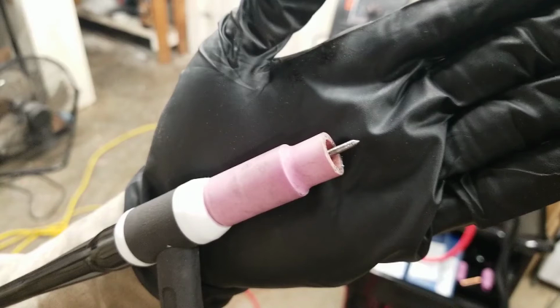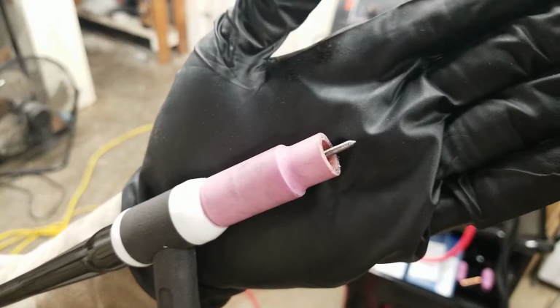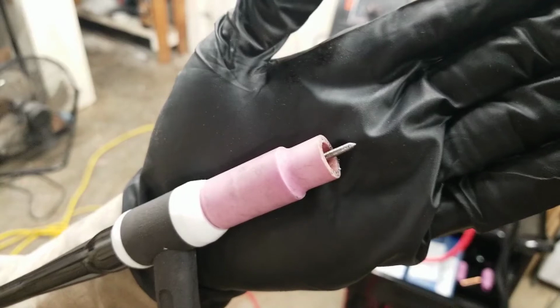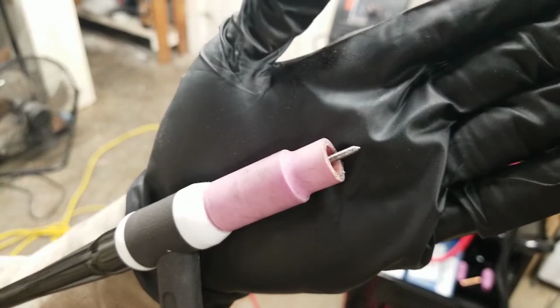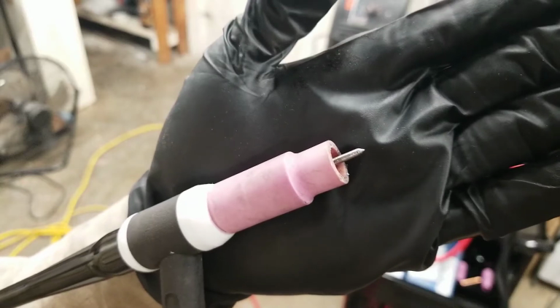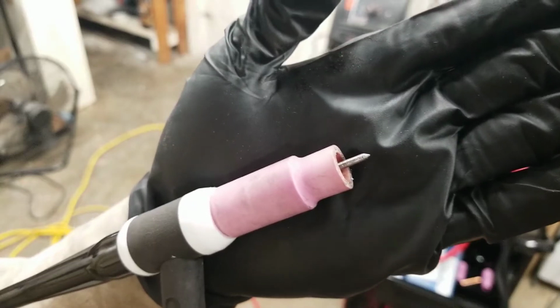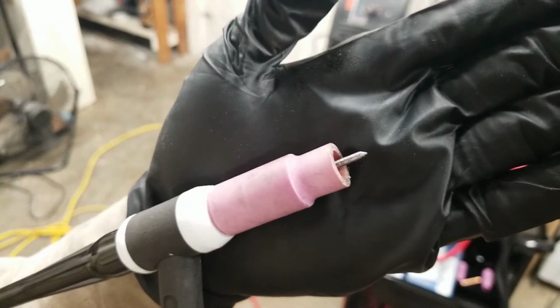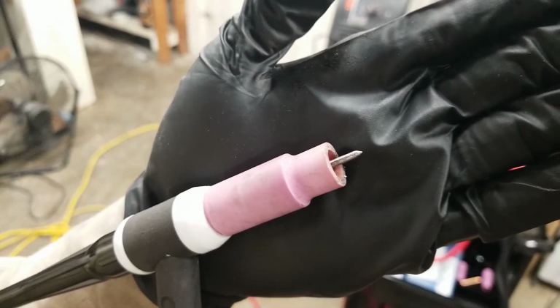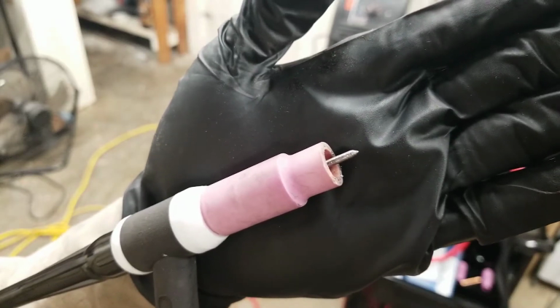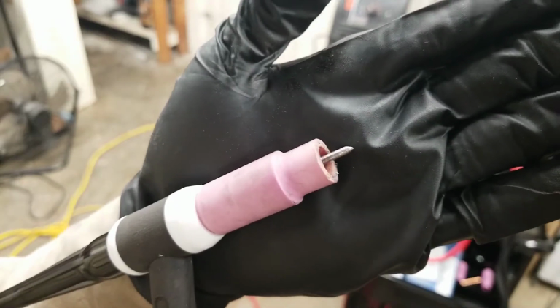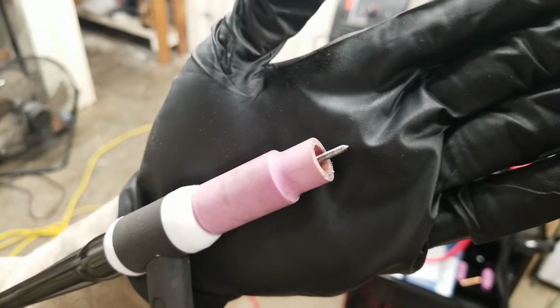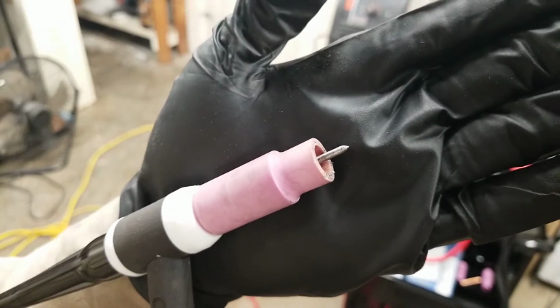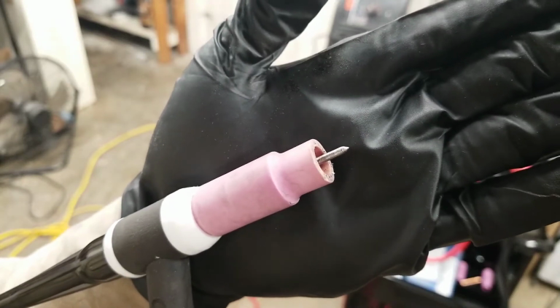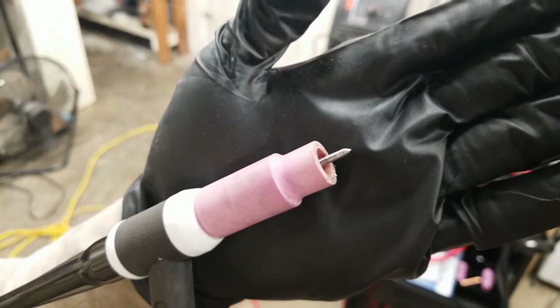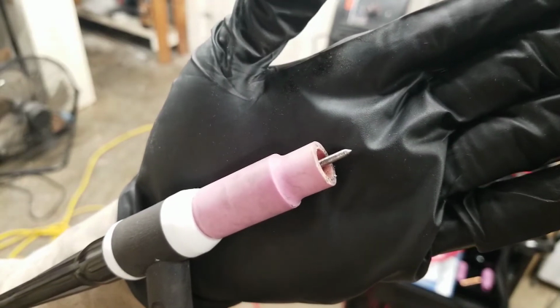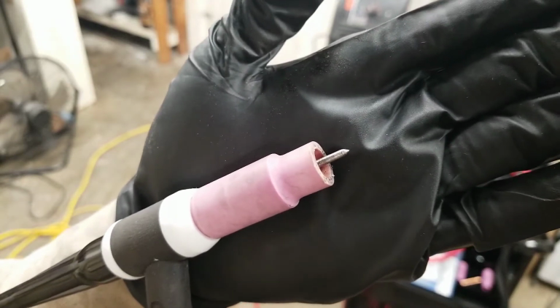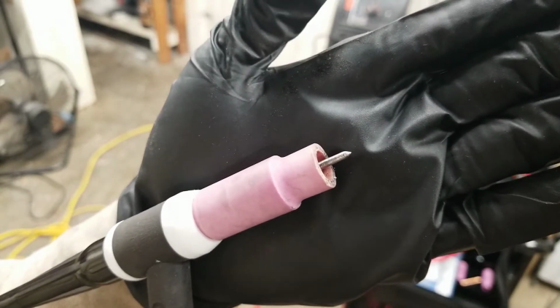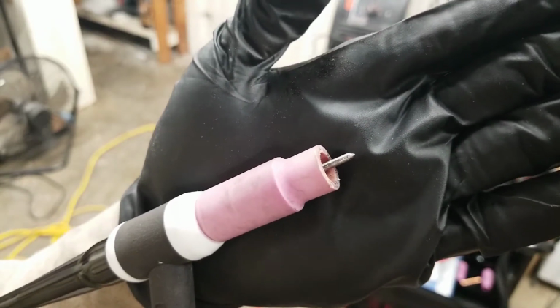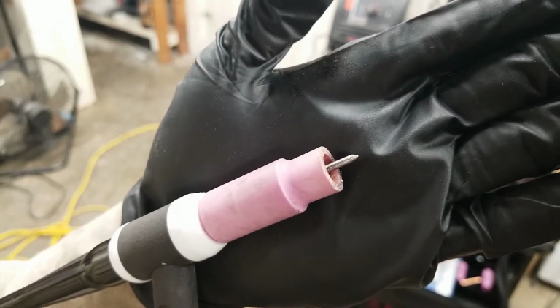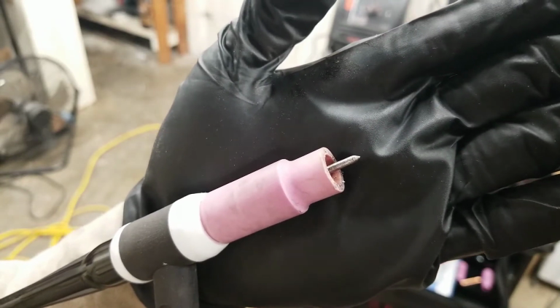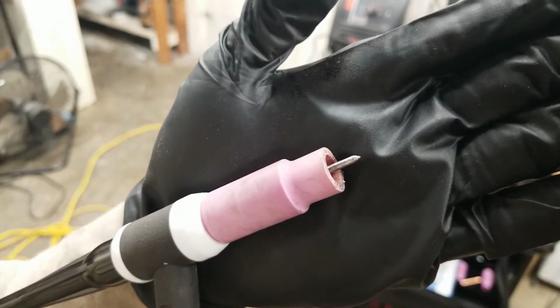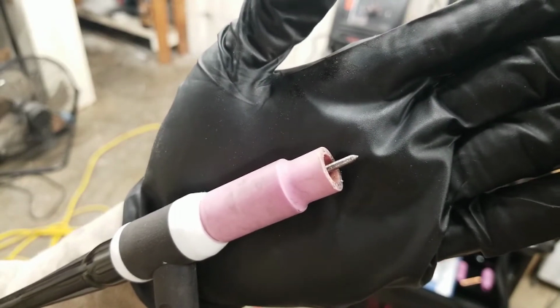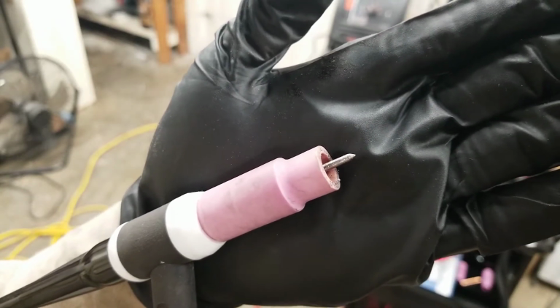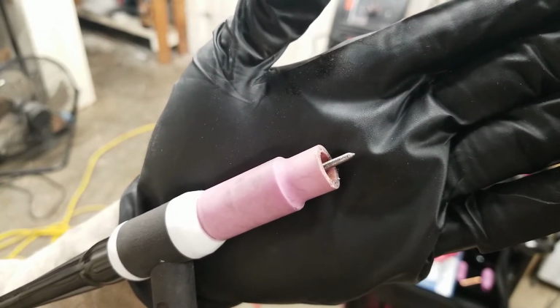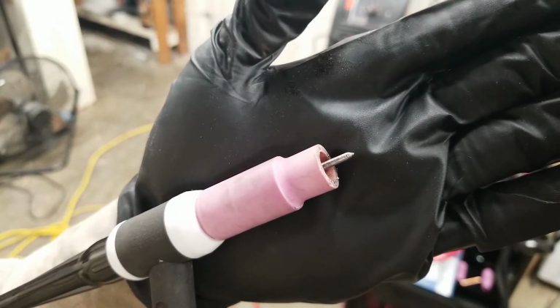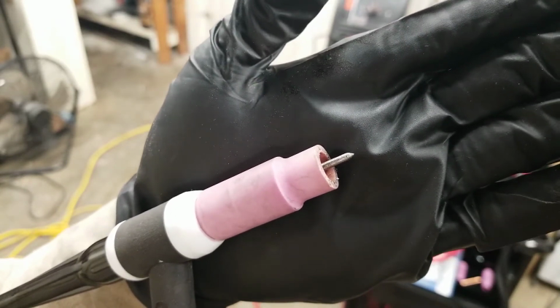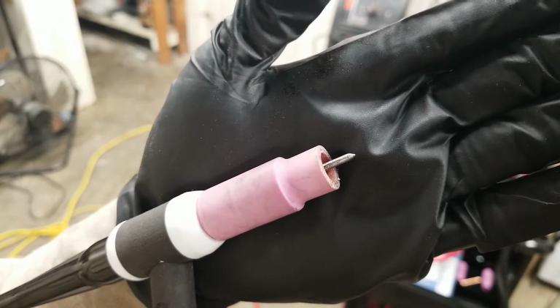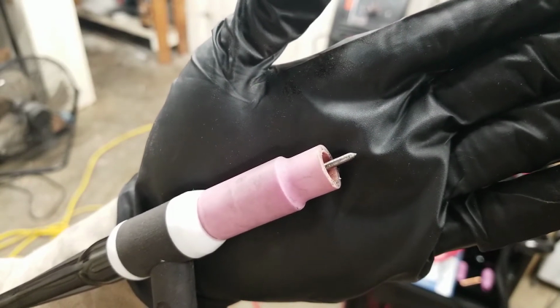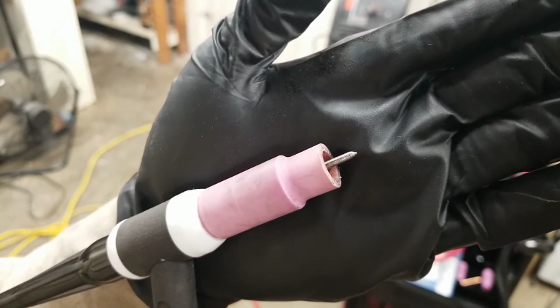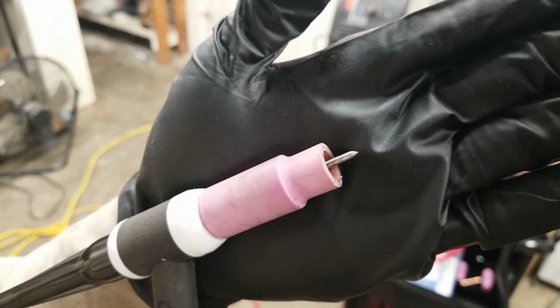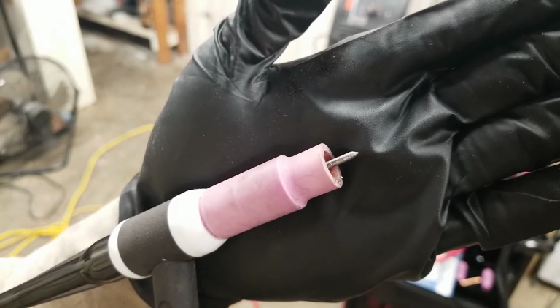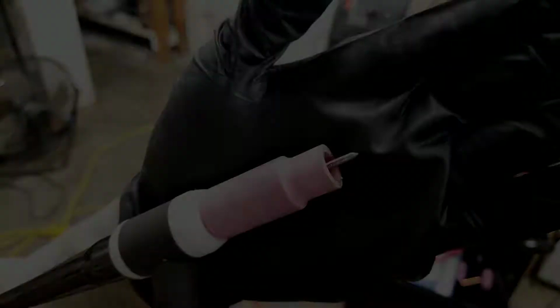In this video I show you how to sharpen and clean your tungsten electrode so you can get back to making quality welds.